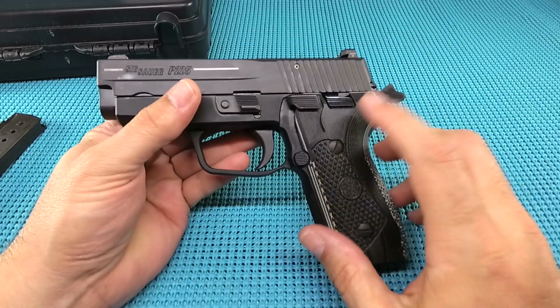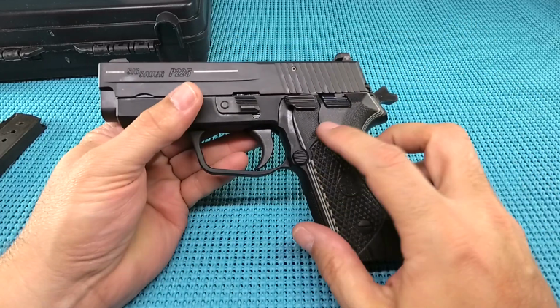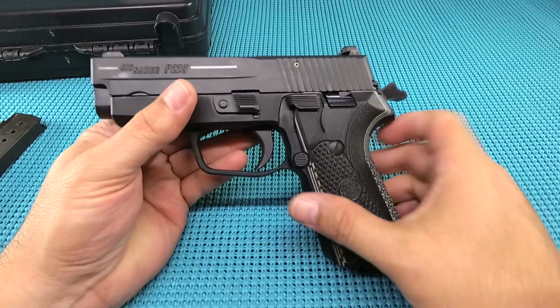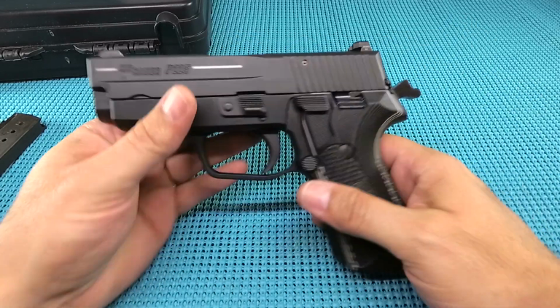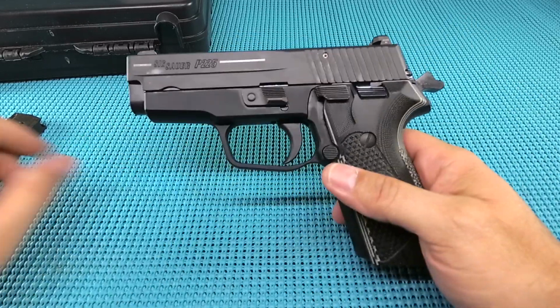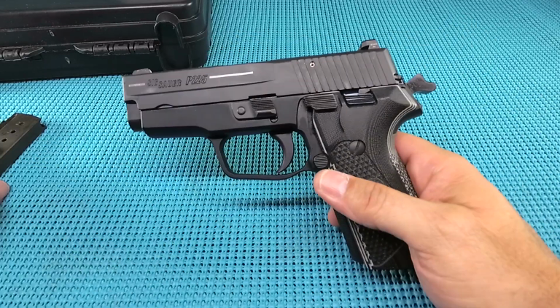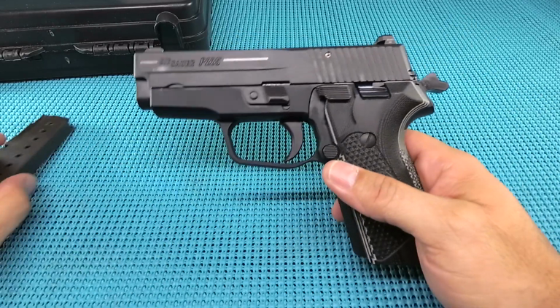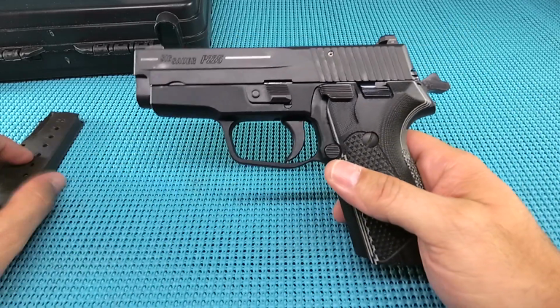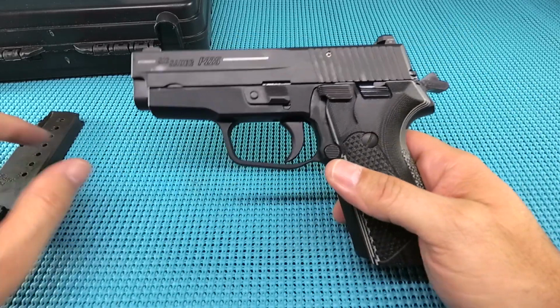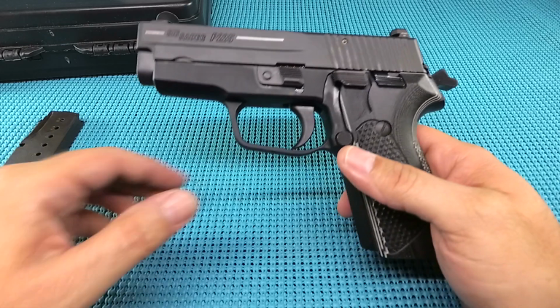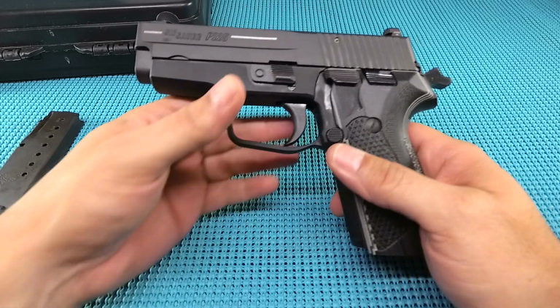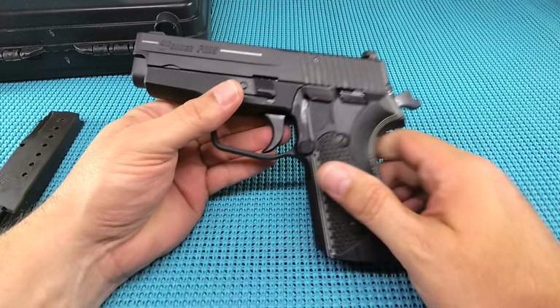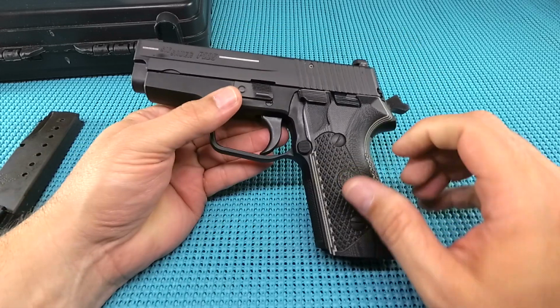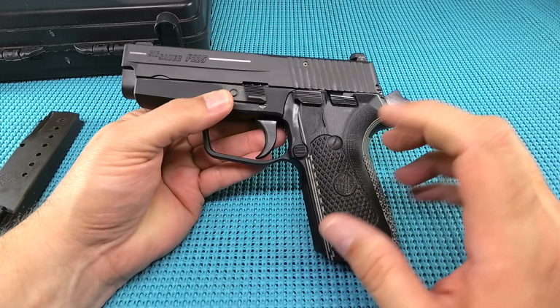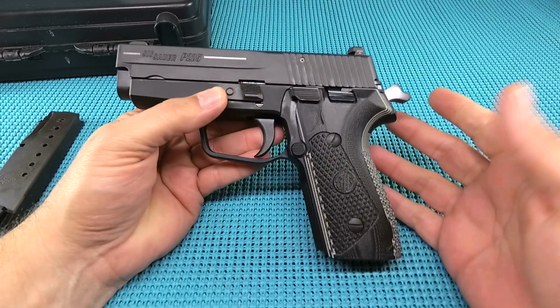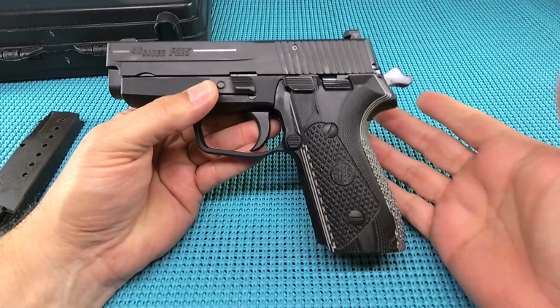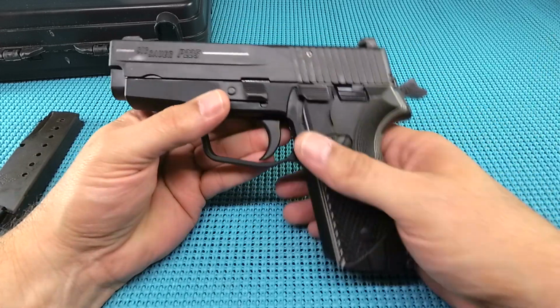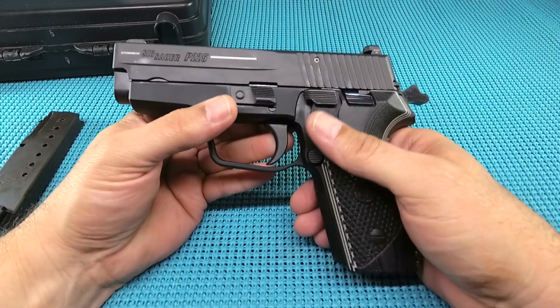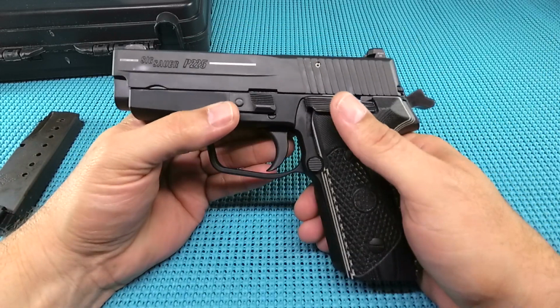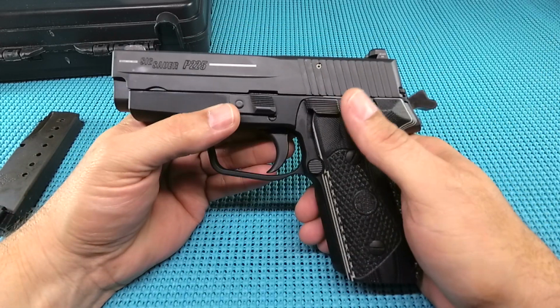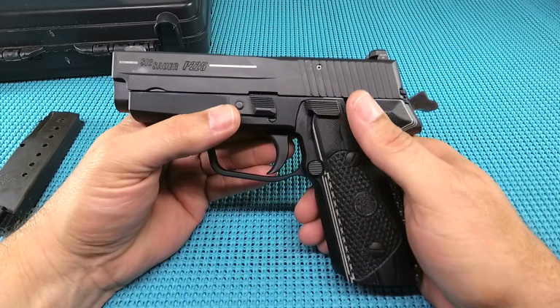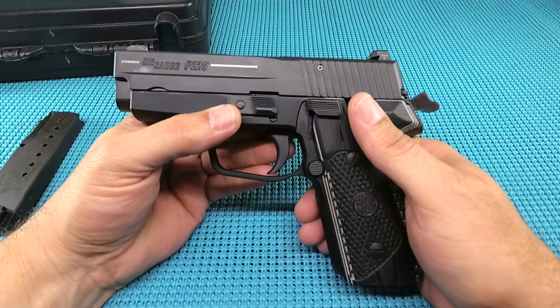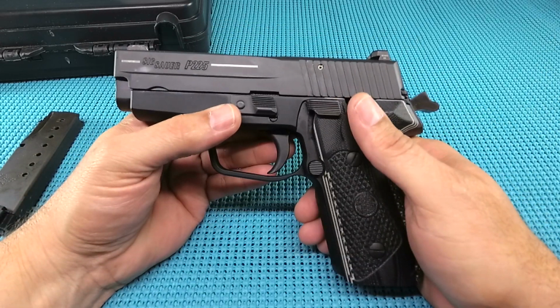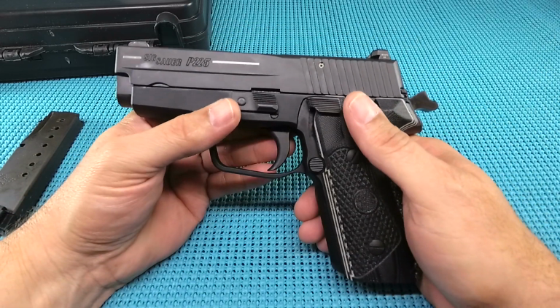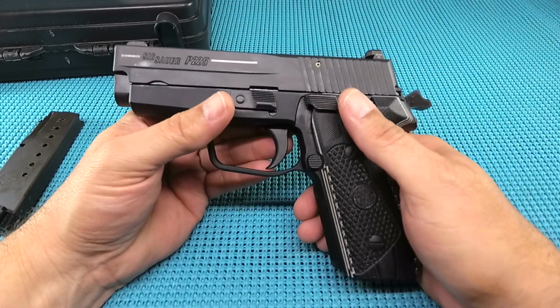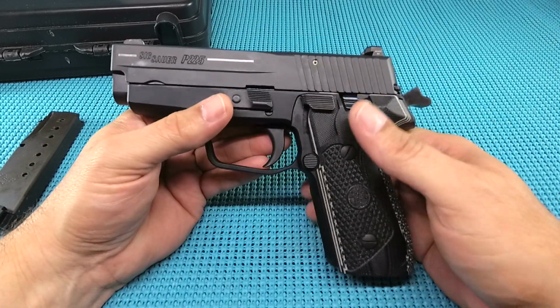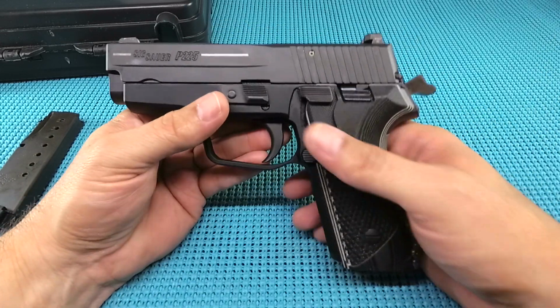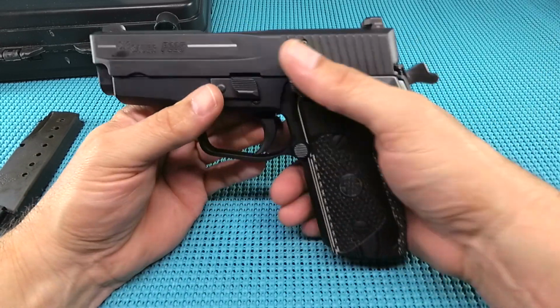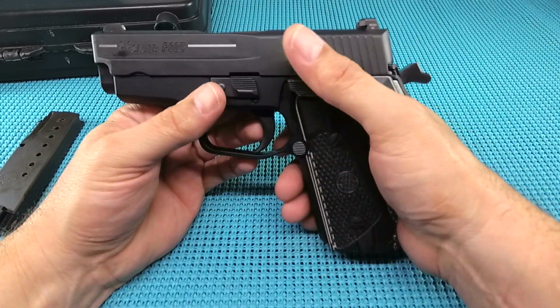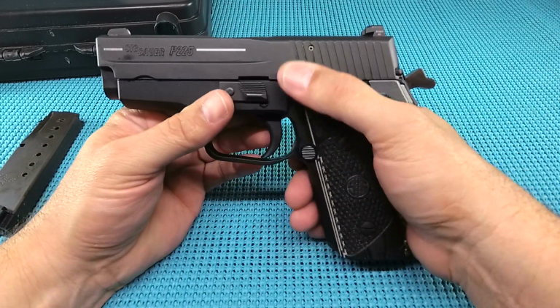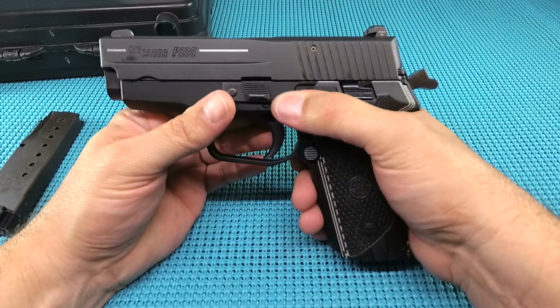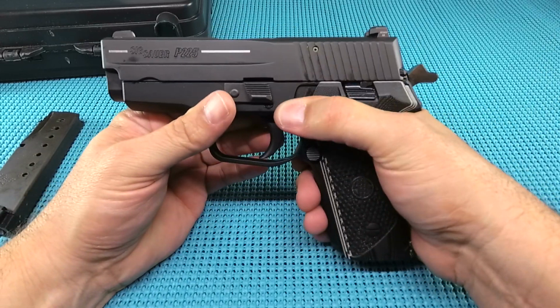The capacity — that's going to be the big knock on this gun. It's an eight-shot gun. You know it before you buy it.